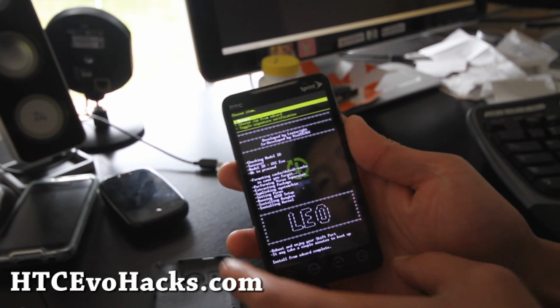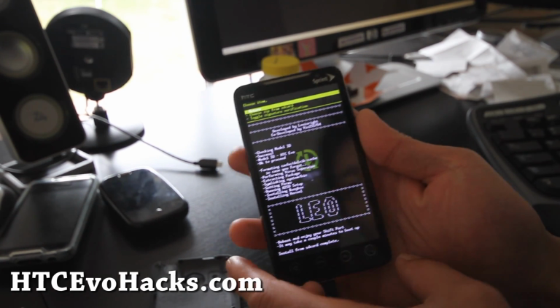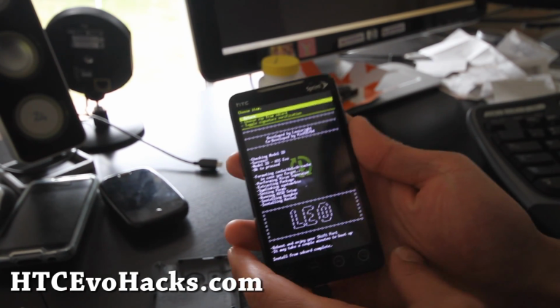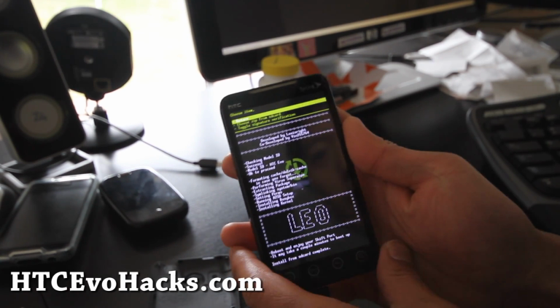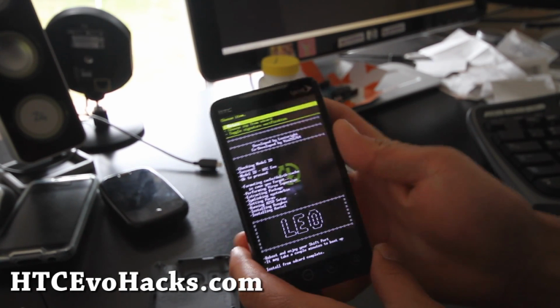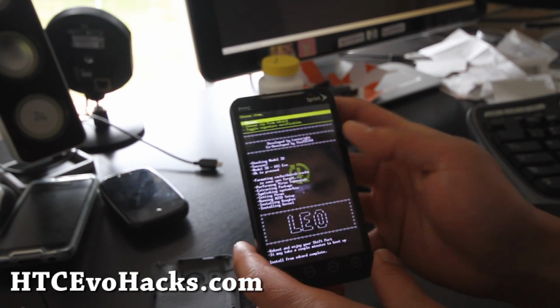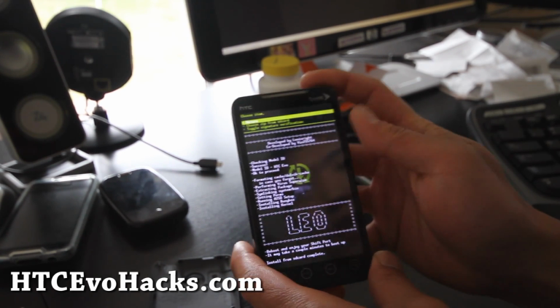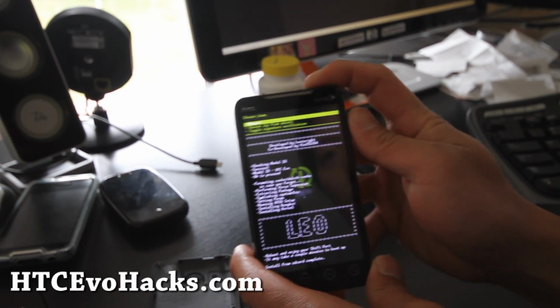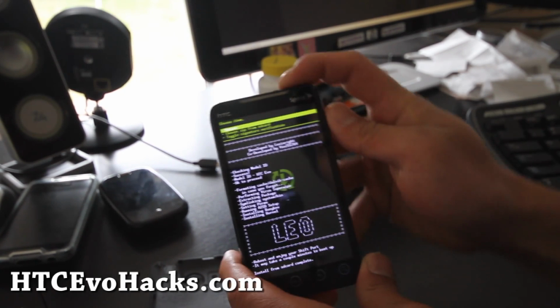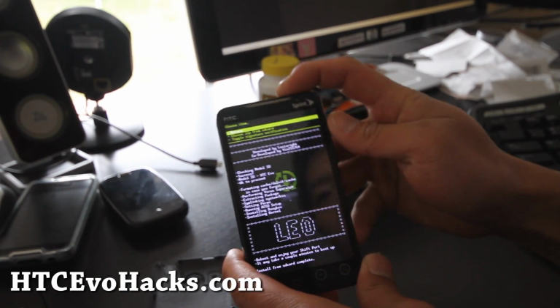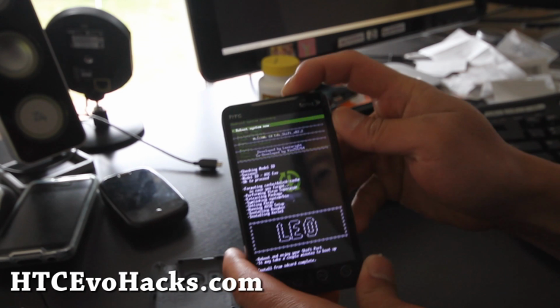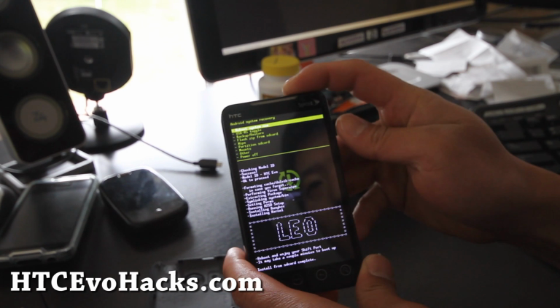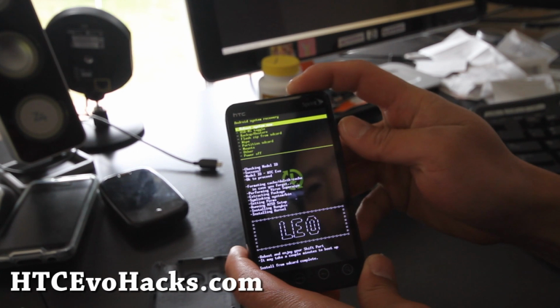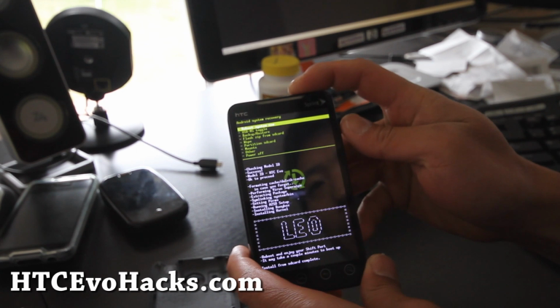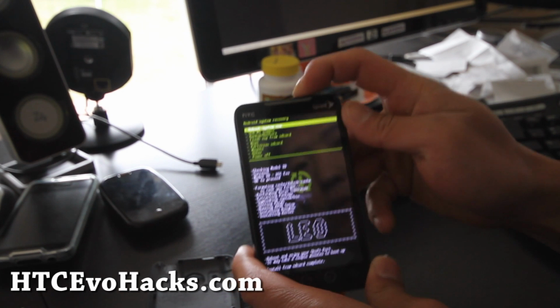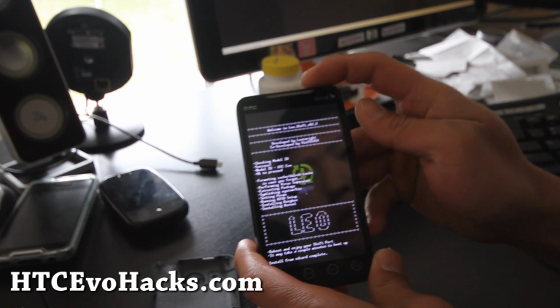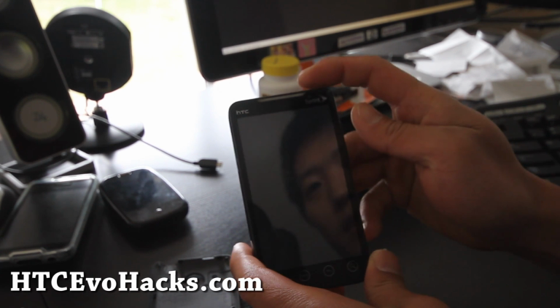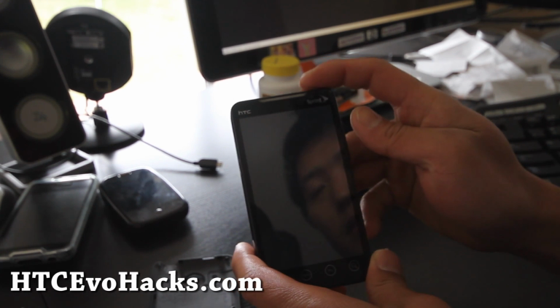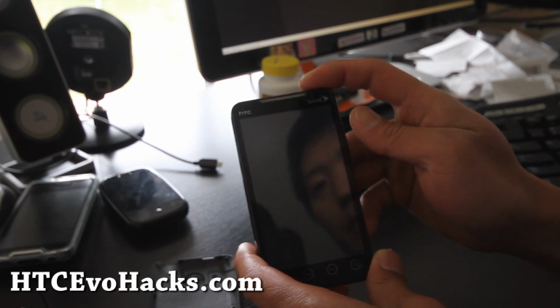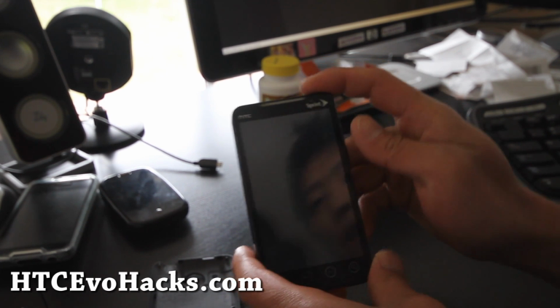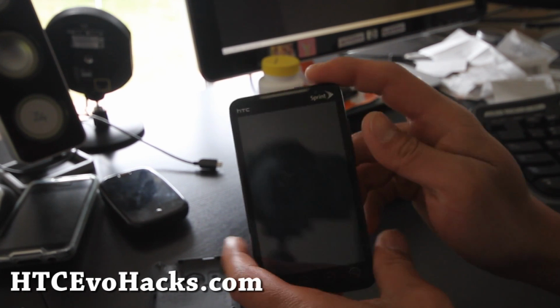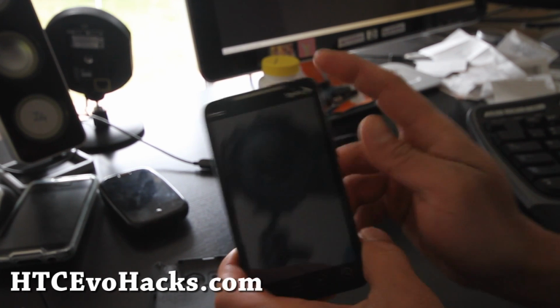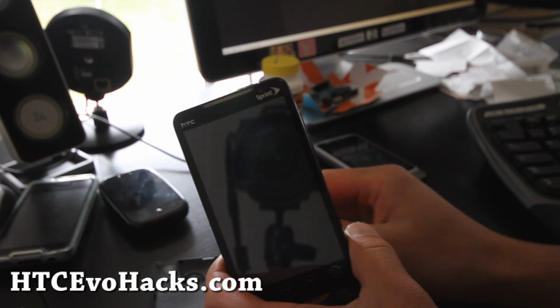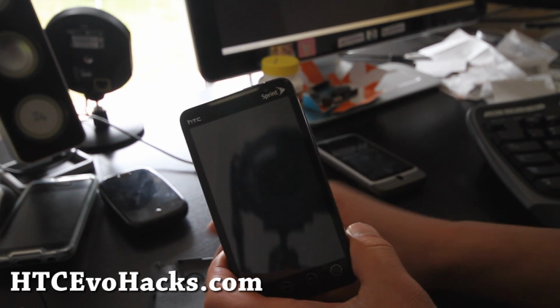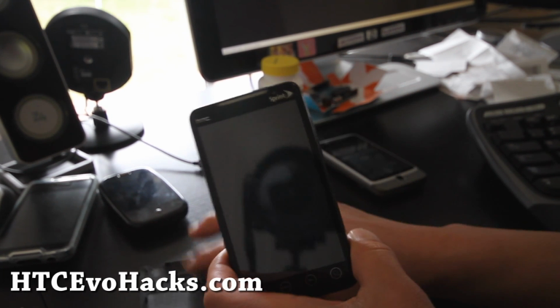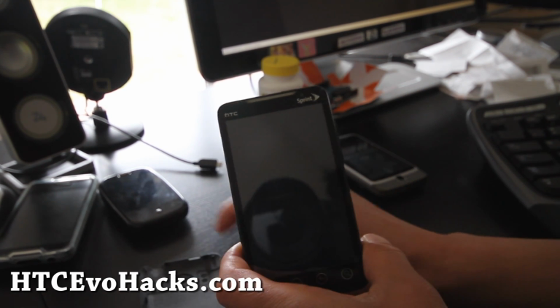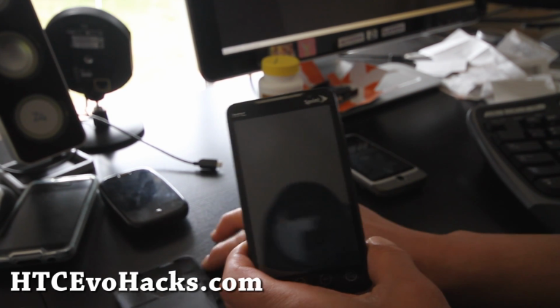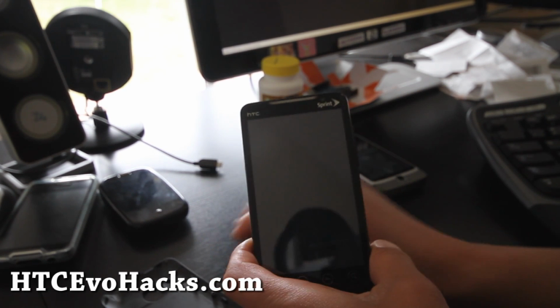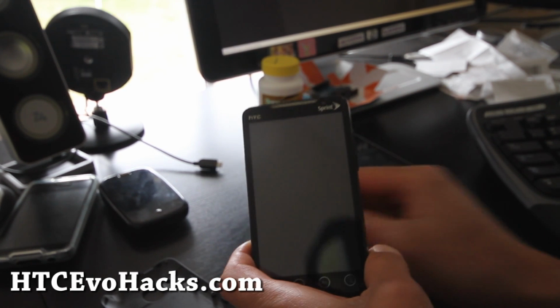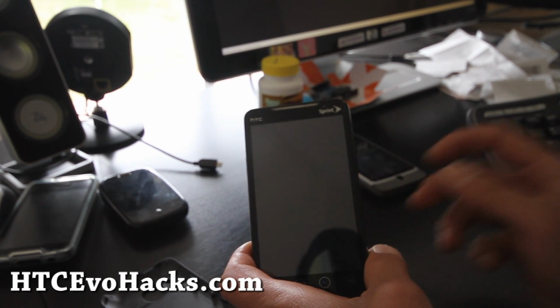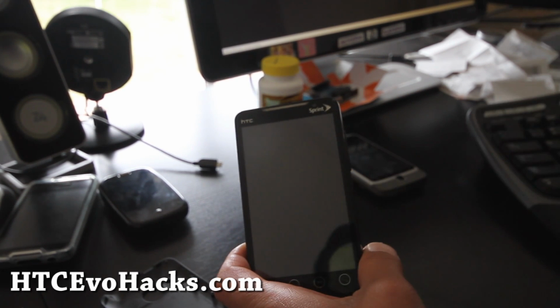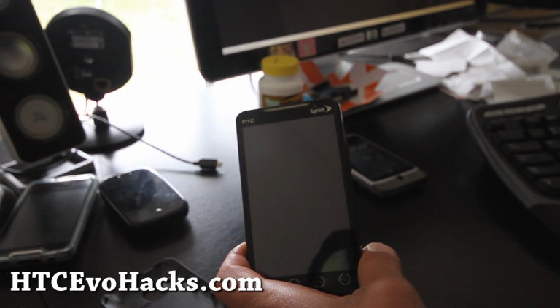It's complete. We're going to return and reboot system. I'll be back when this reboots.